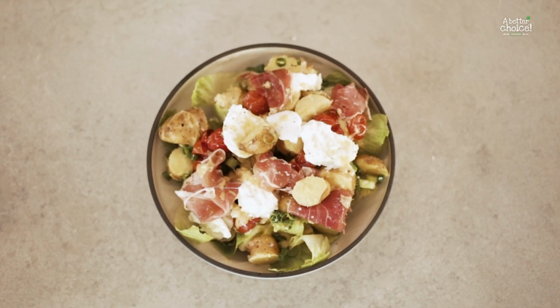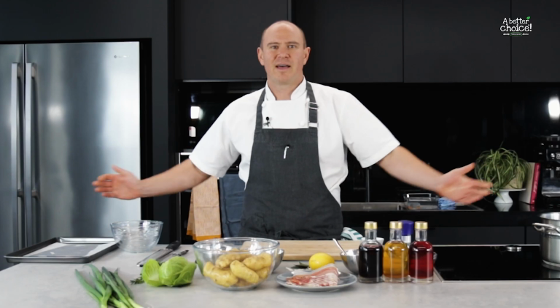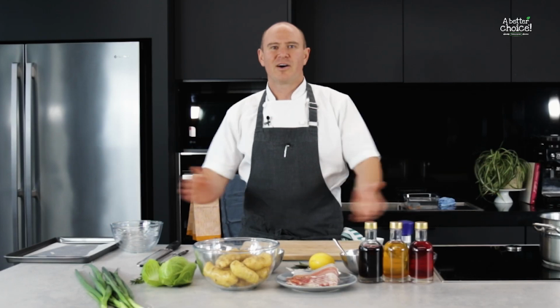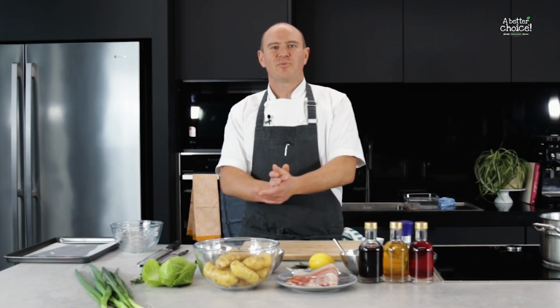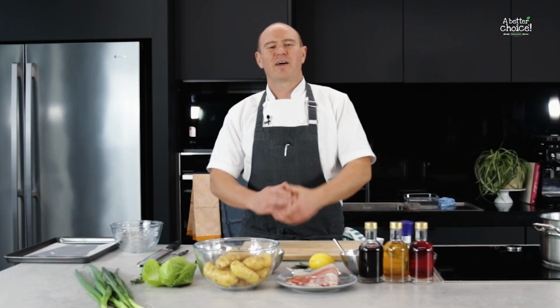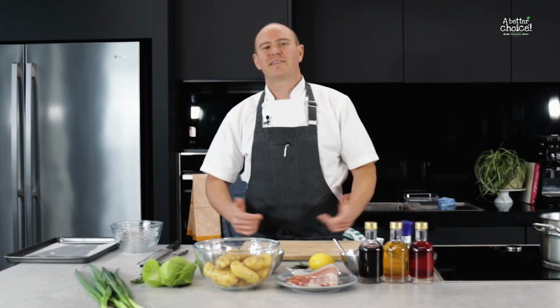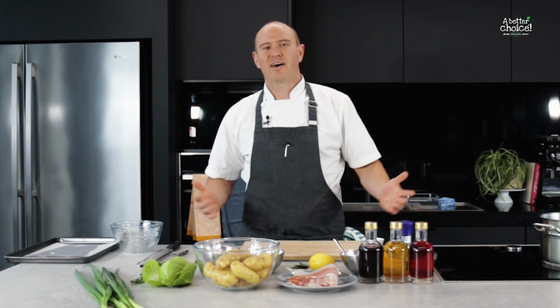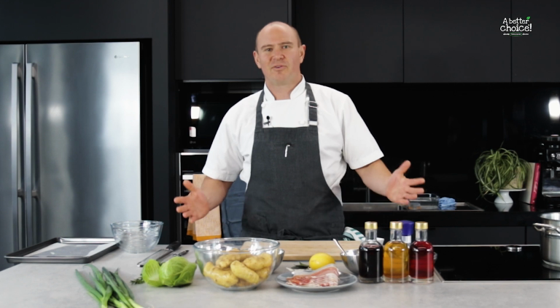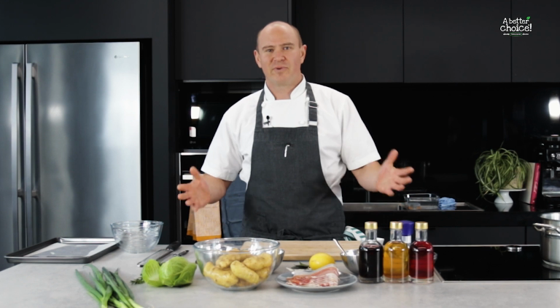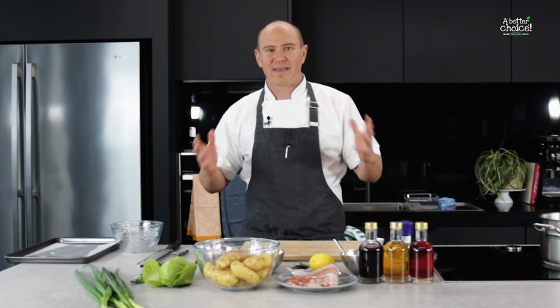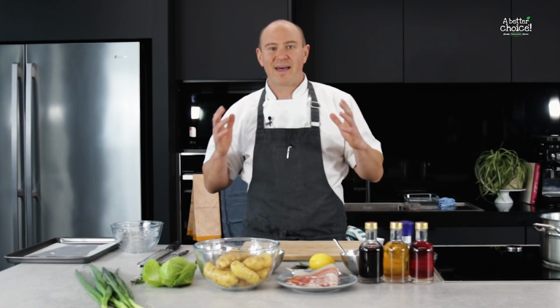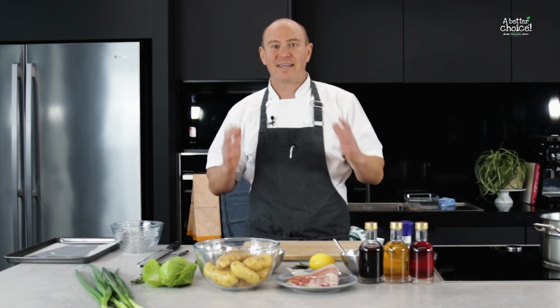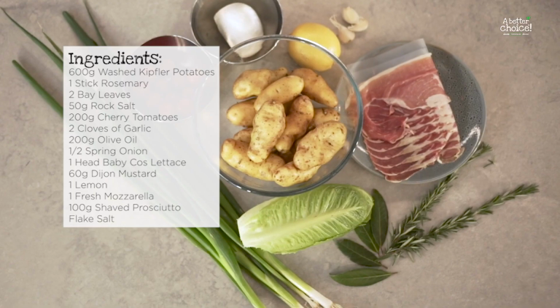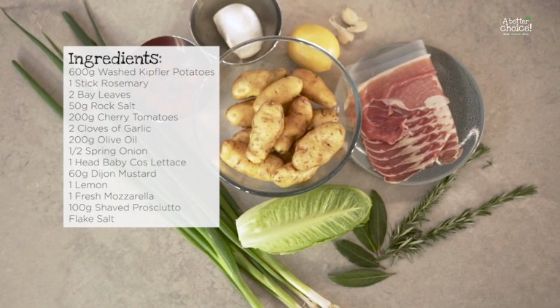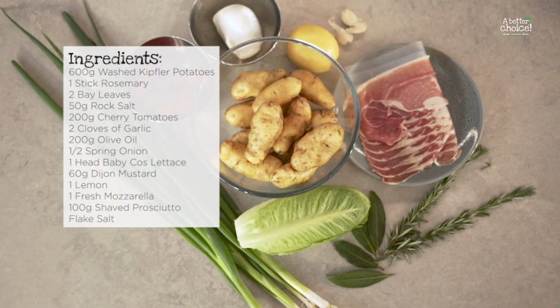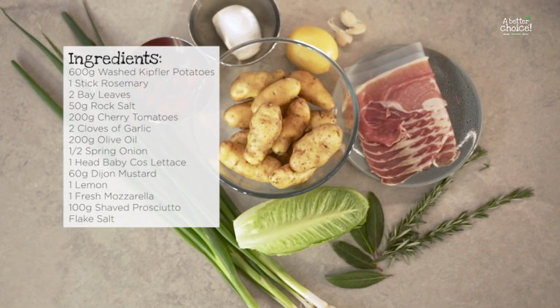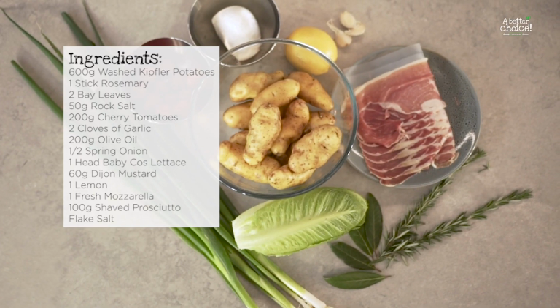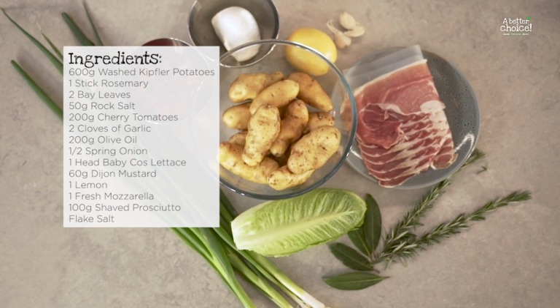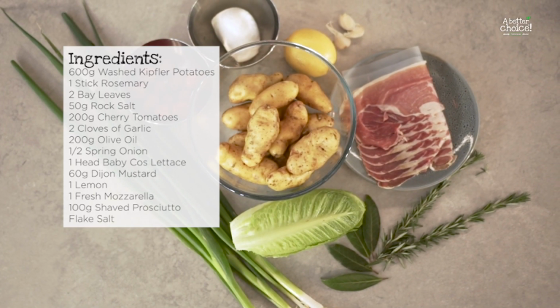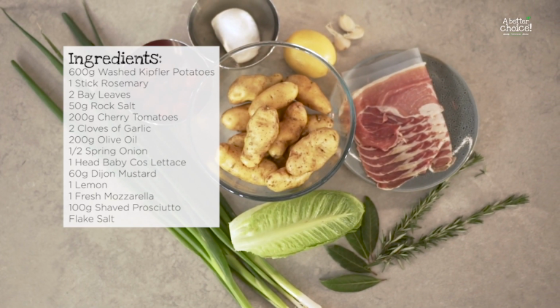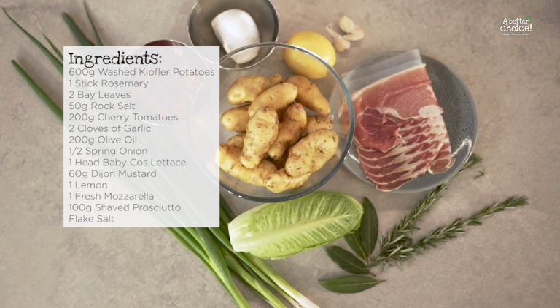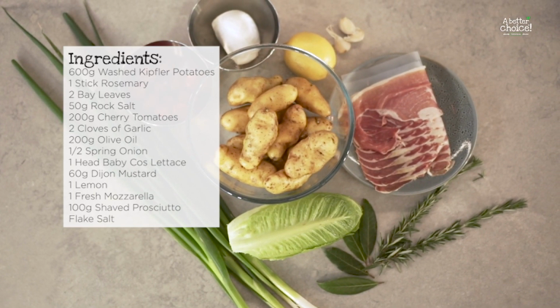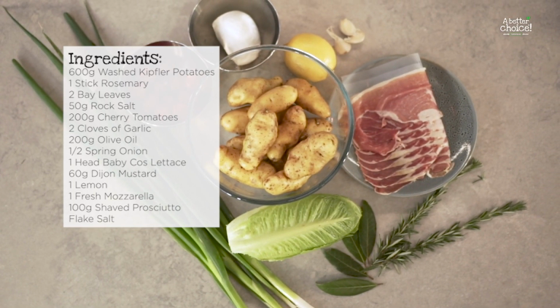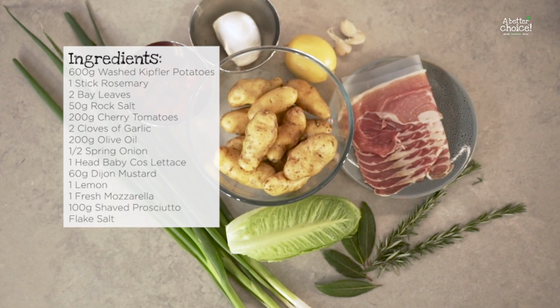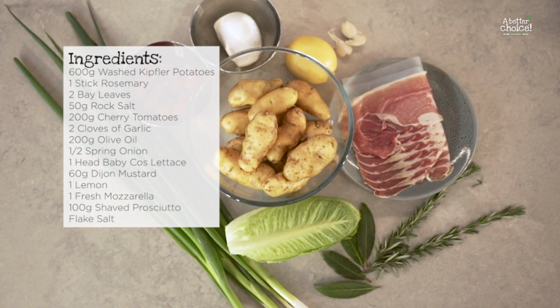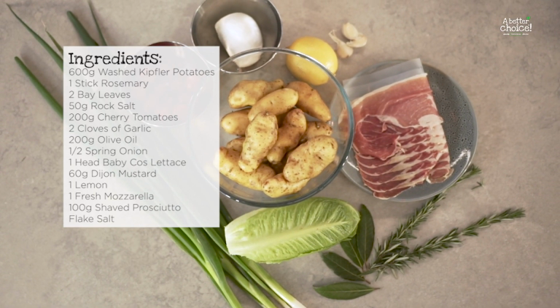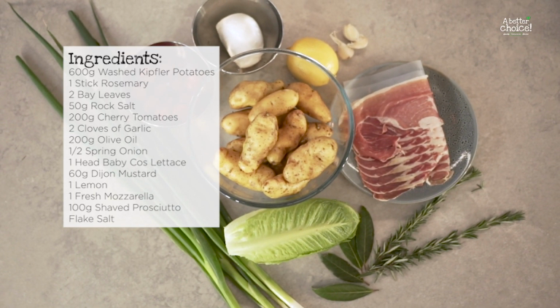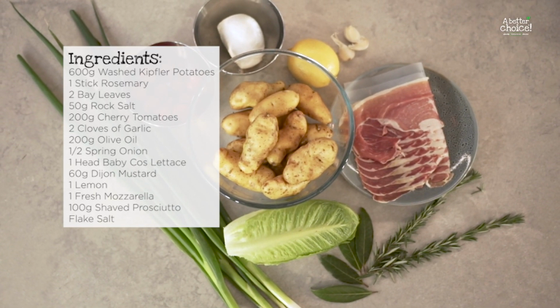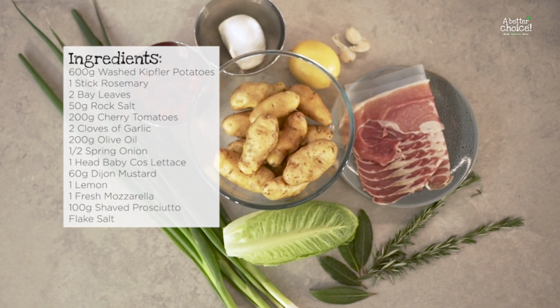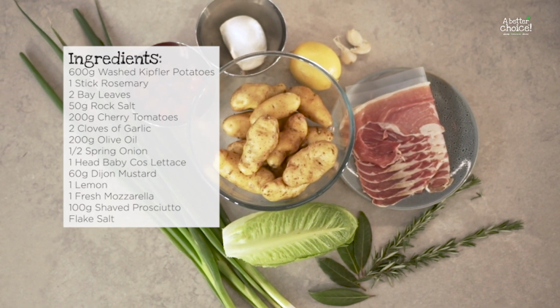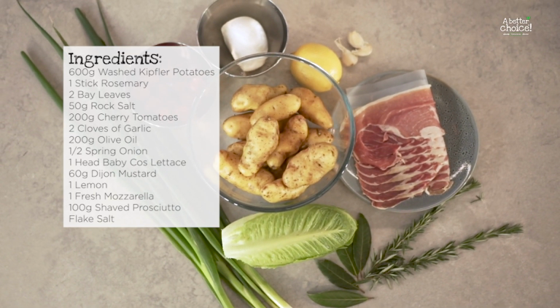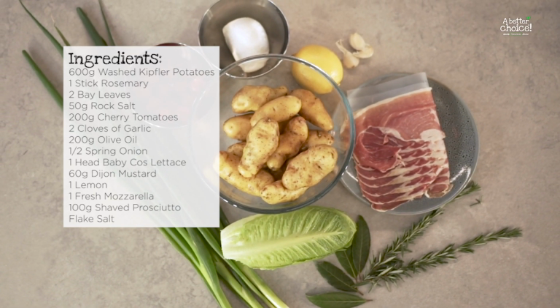Hey guys, we're going to start off with a Kipfler potato salad. Super simple, so let's get started.